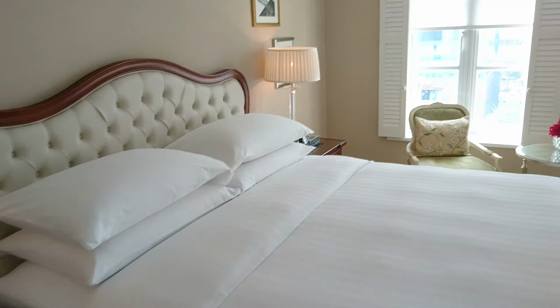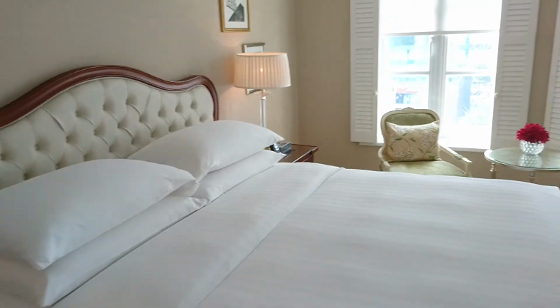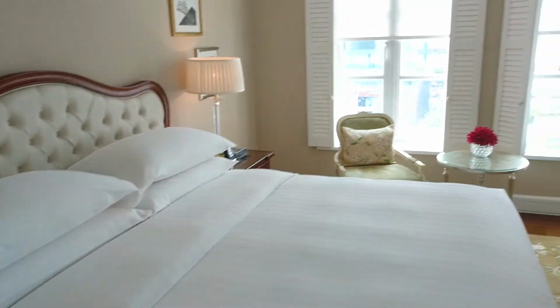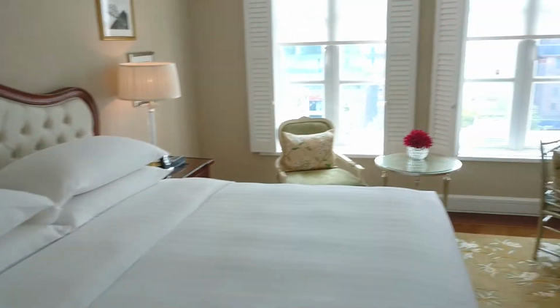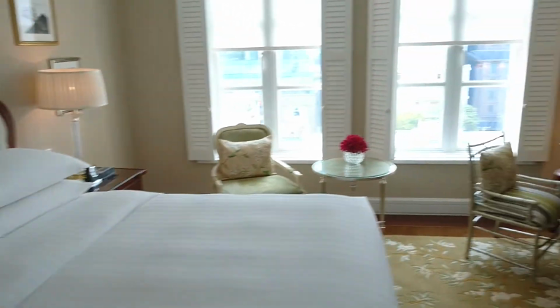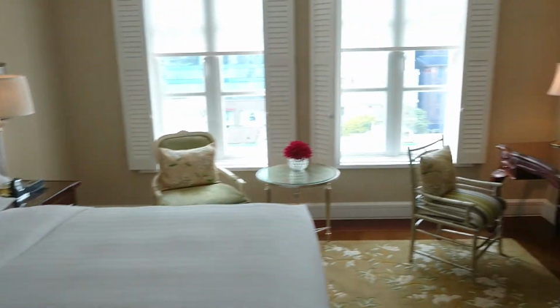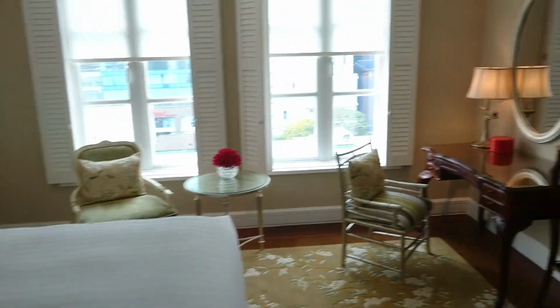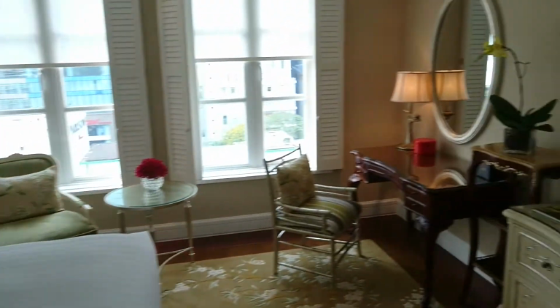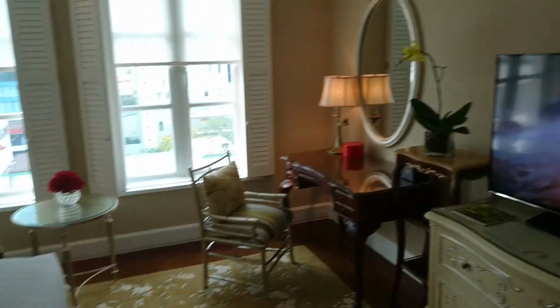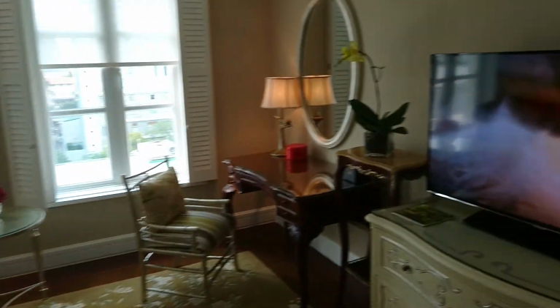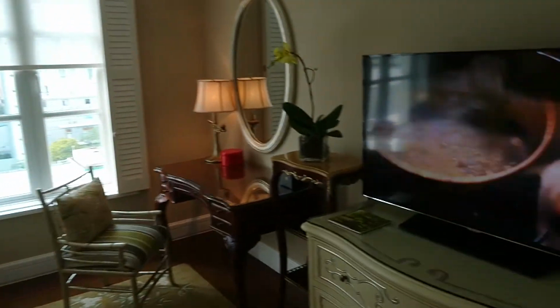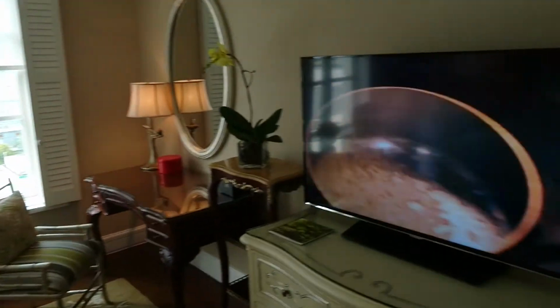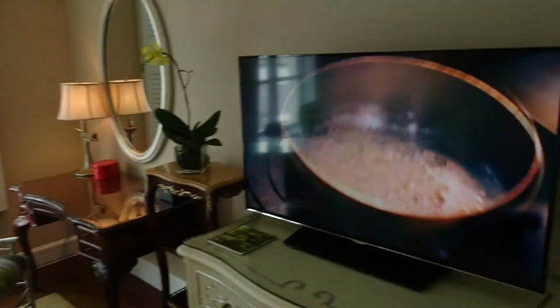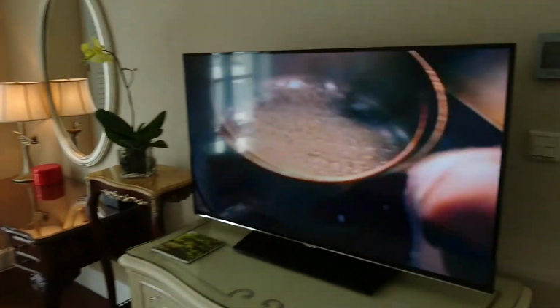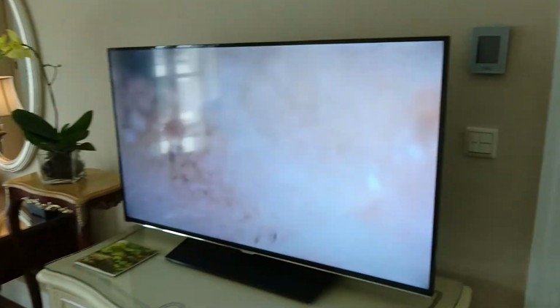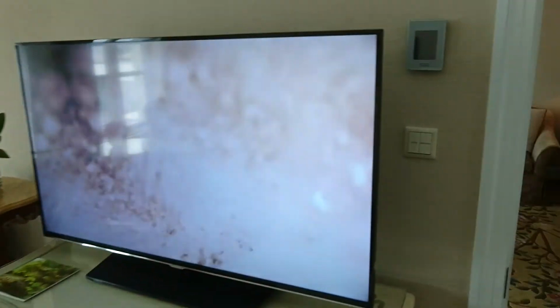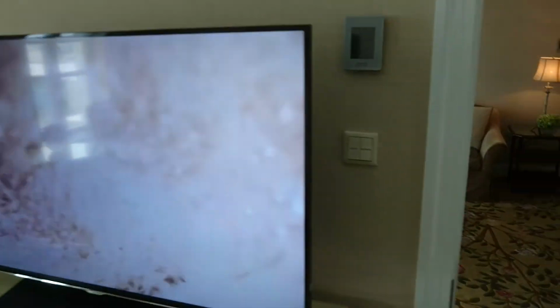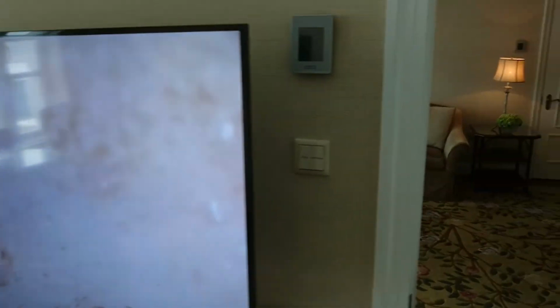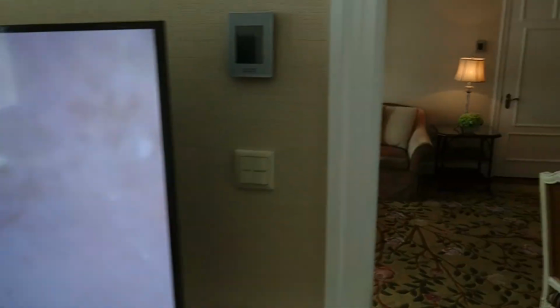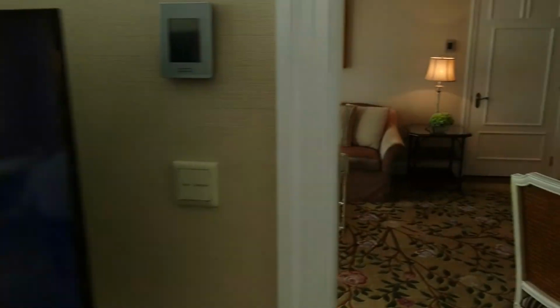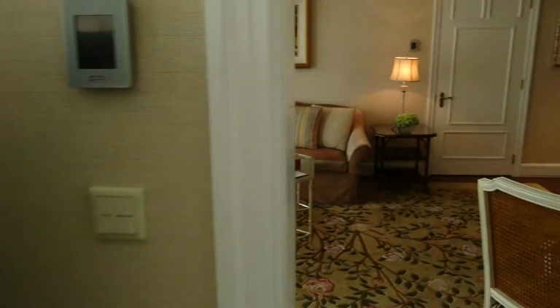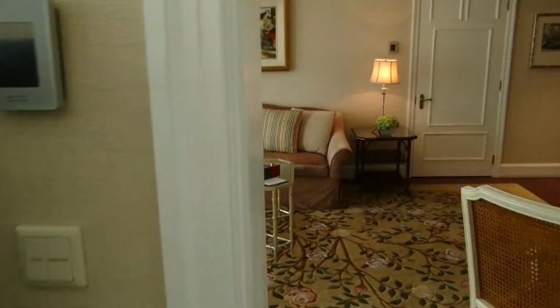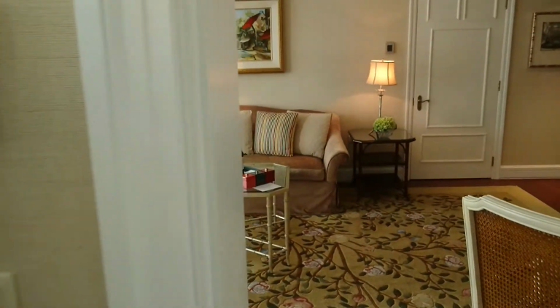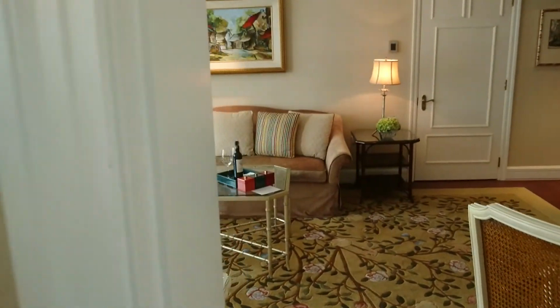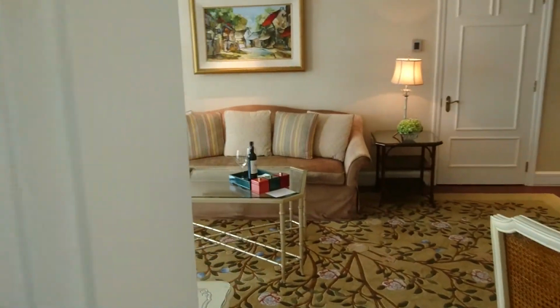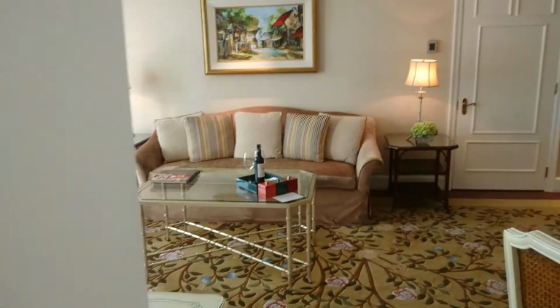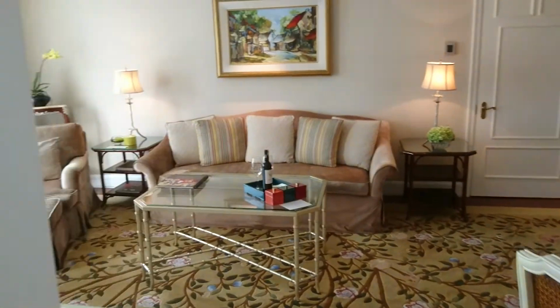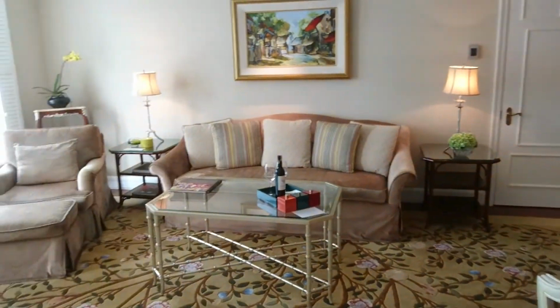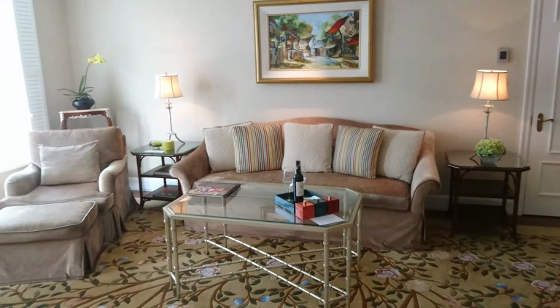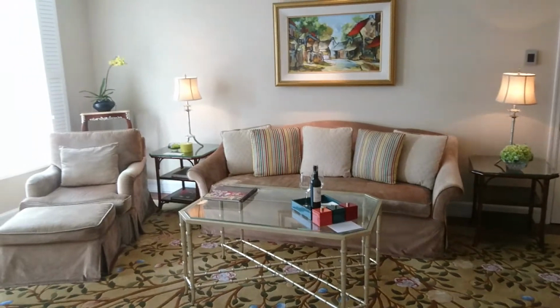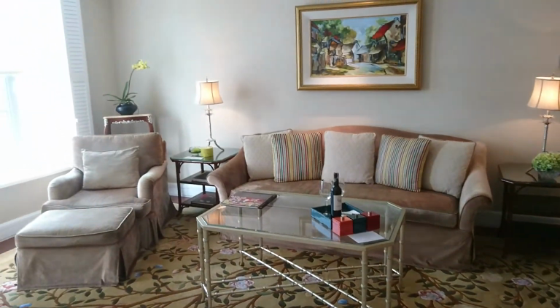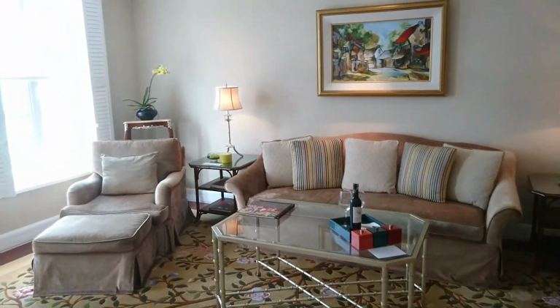Welcome to Park Hyatt Saigon and the Park Suite.